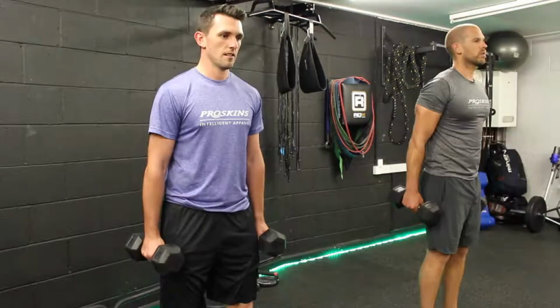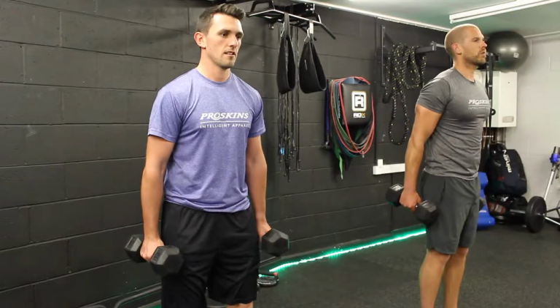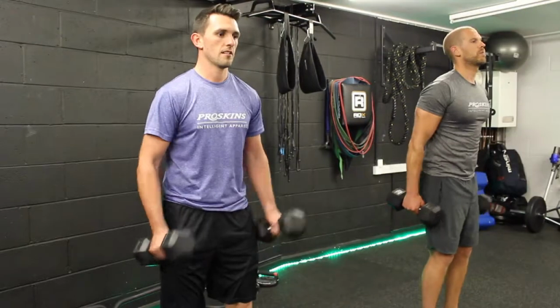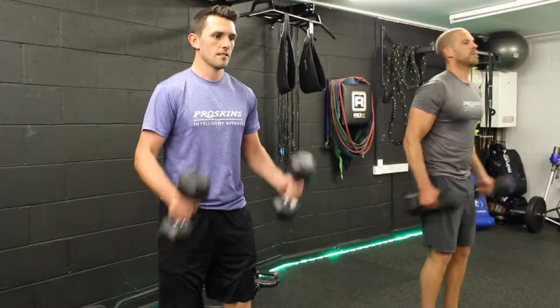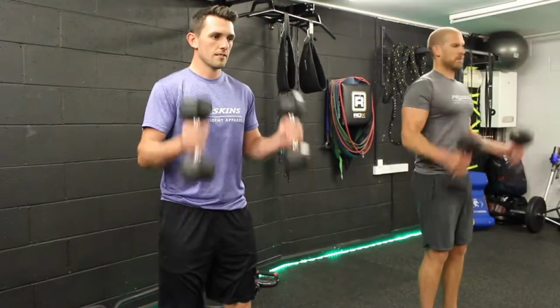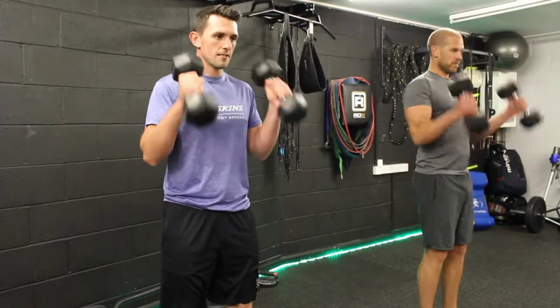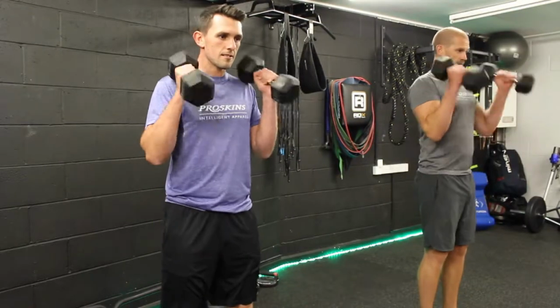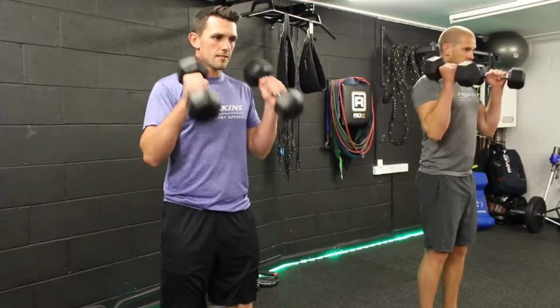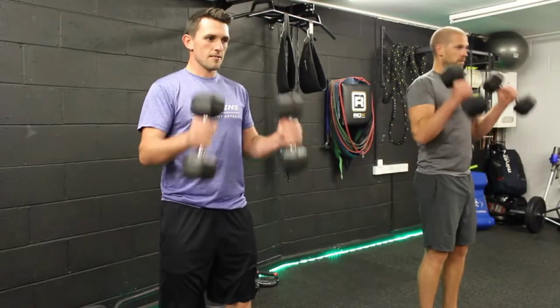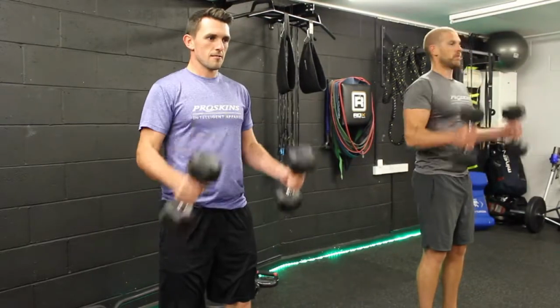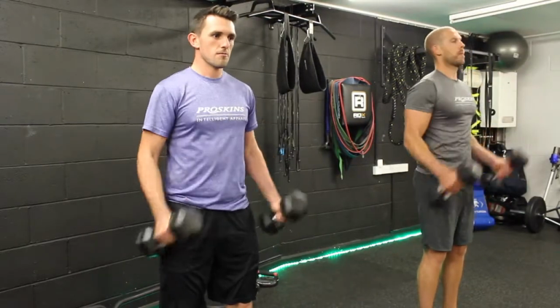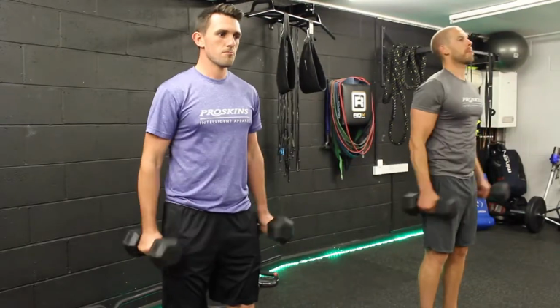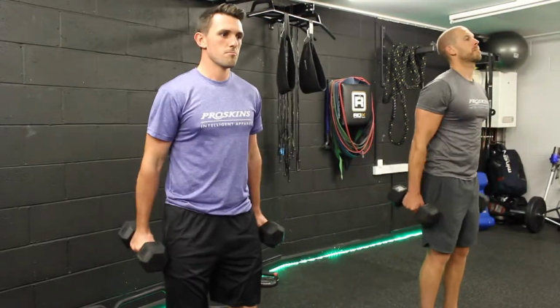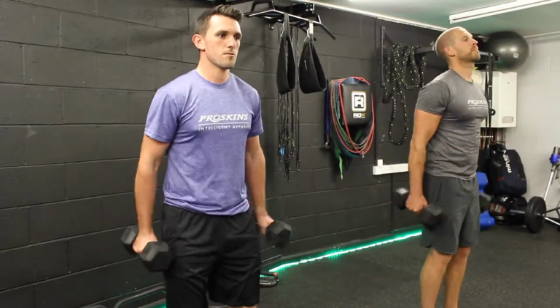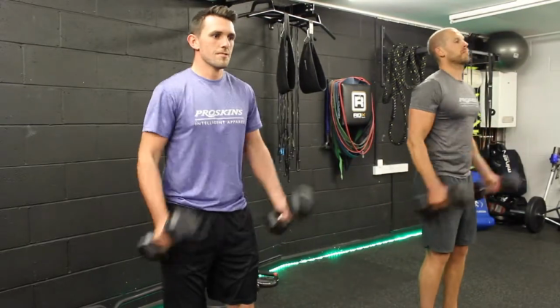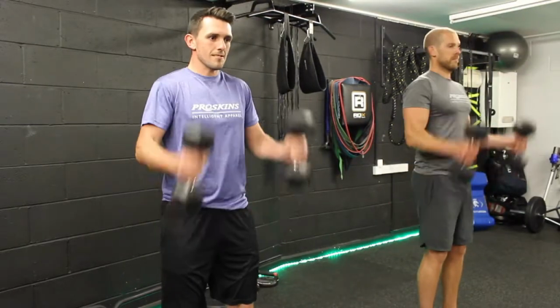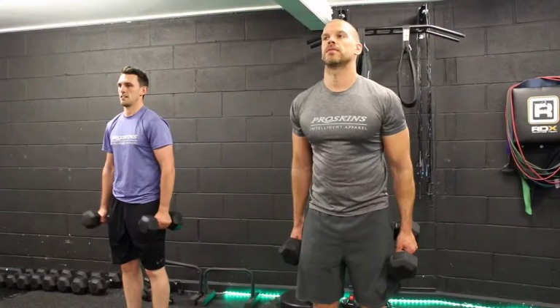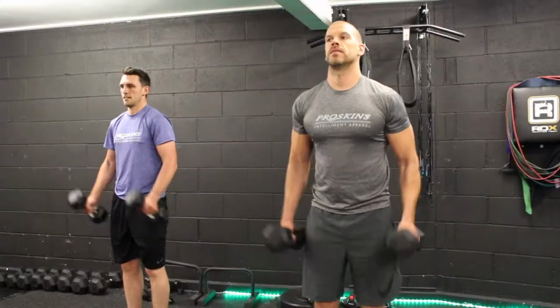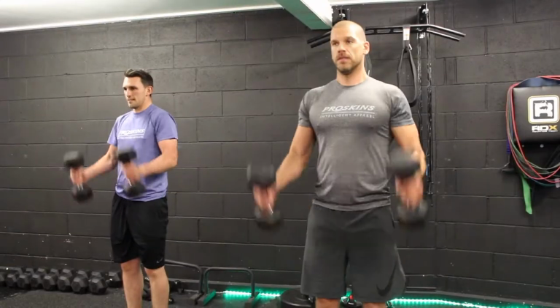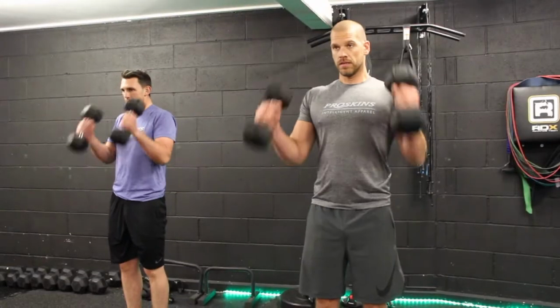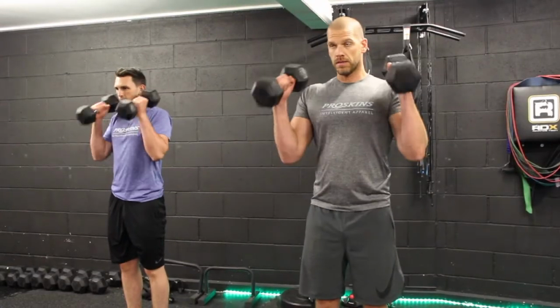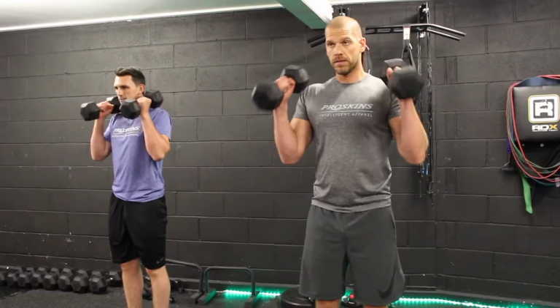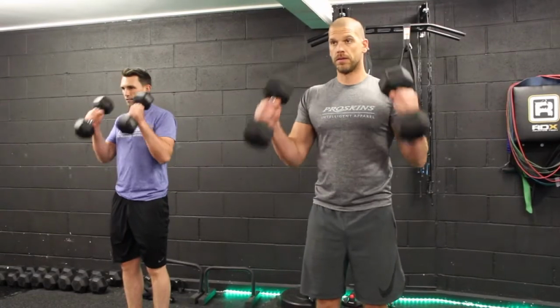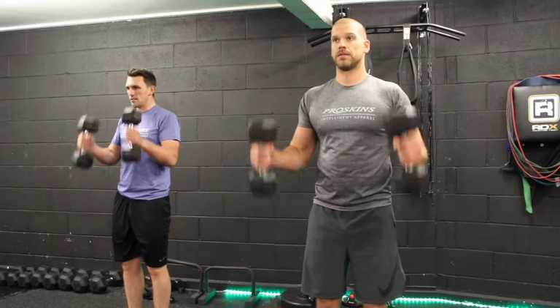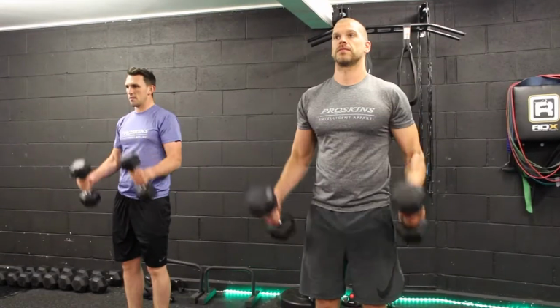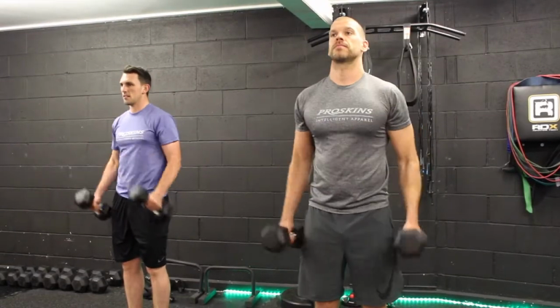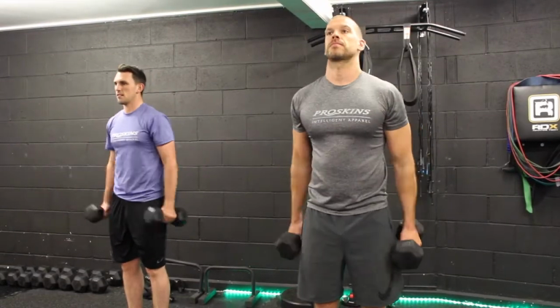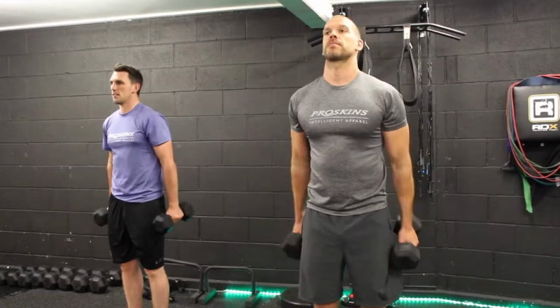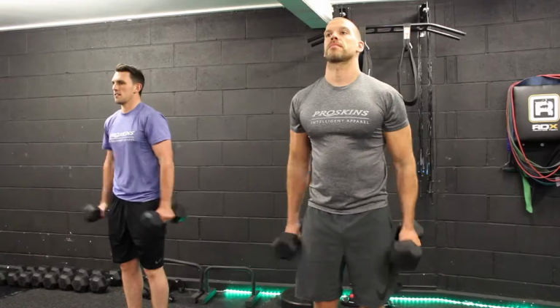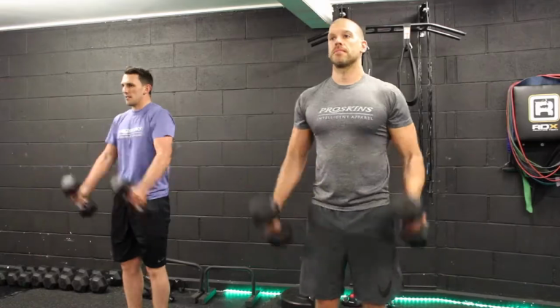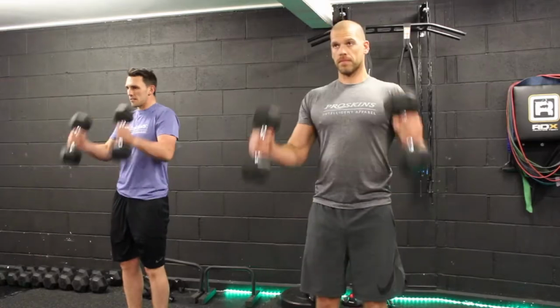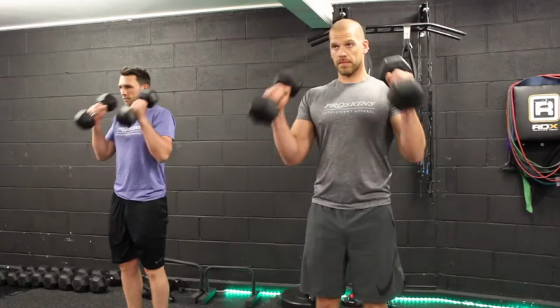You then move straight into a hammer curl: elbows pinned in, moving the lower arm for another ten reps.